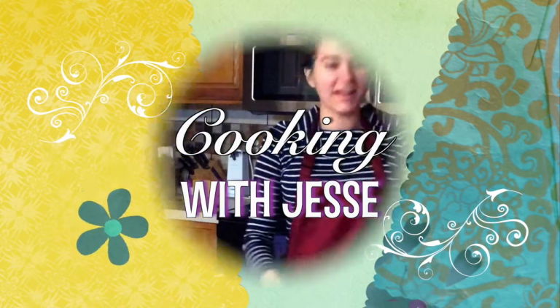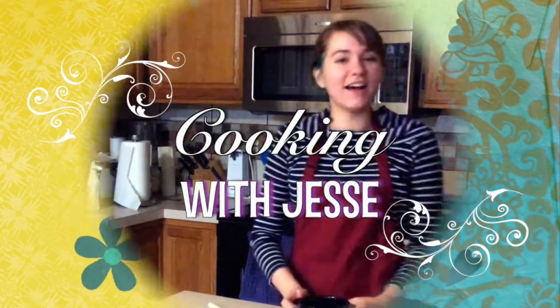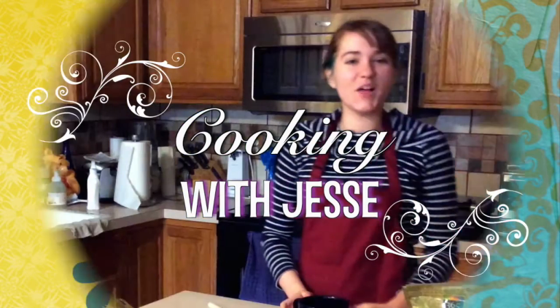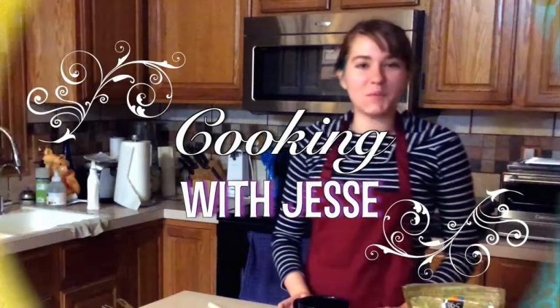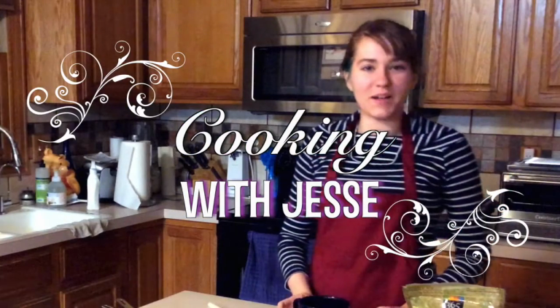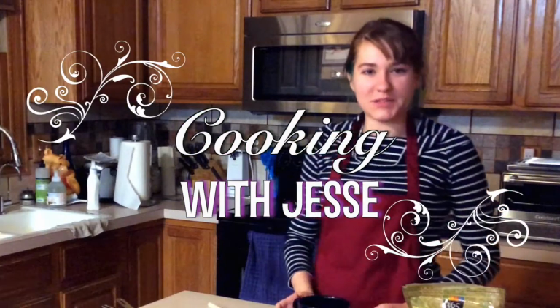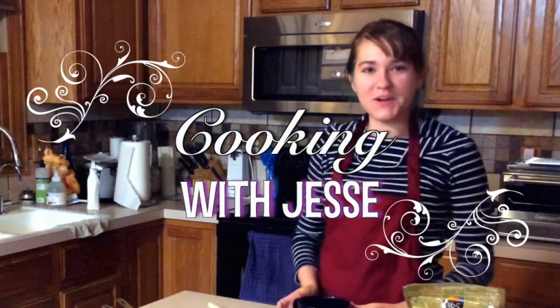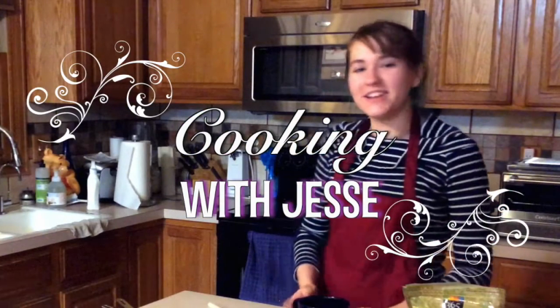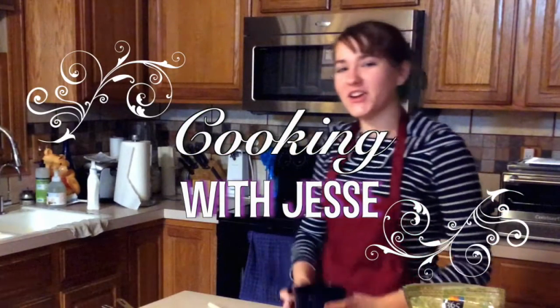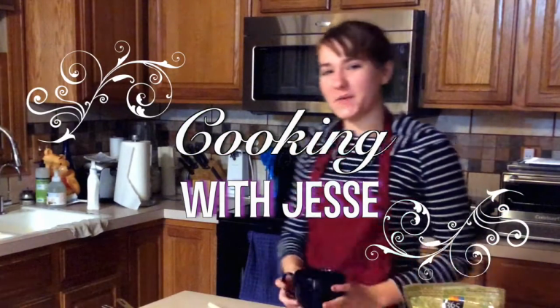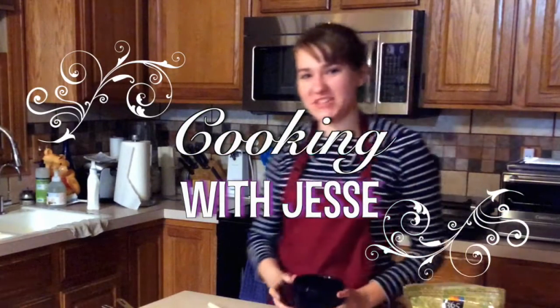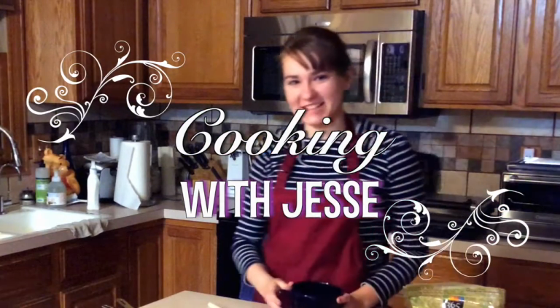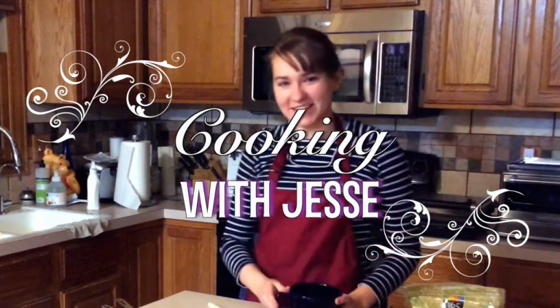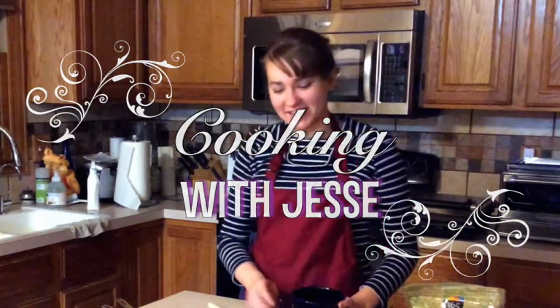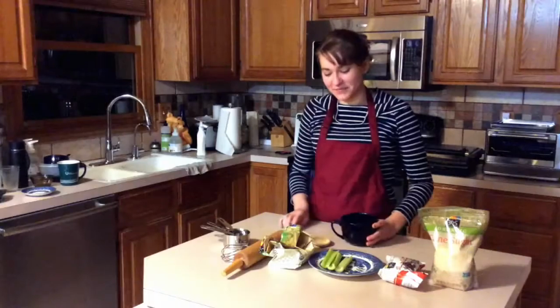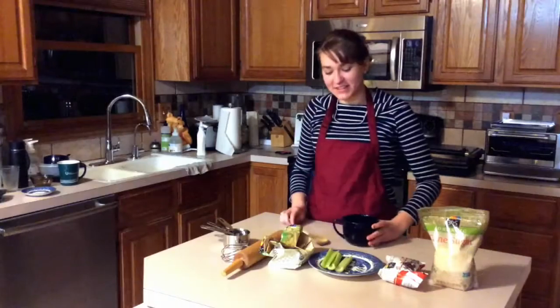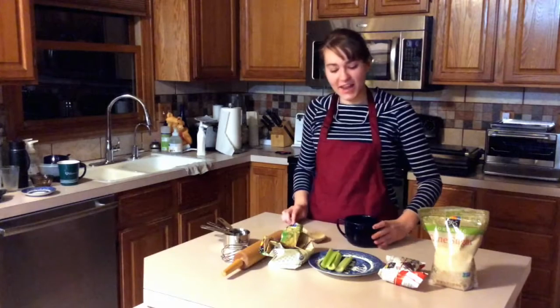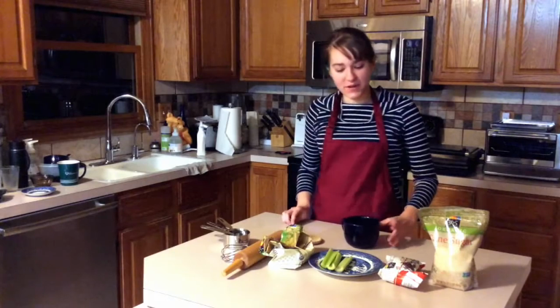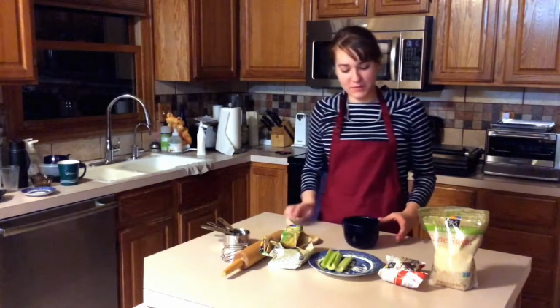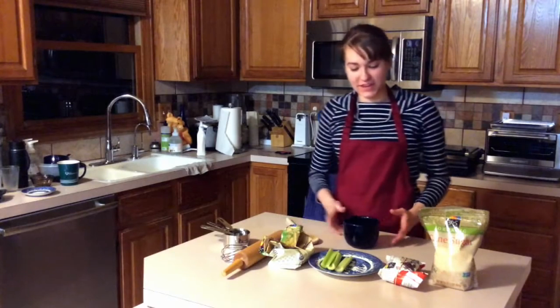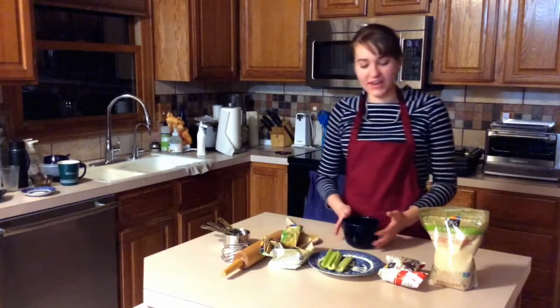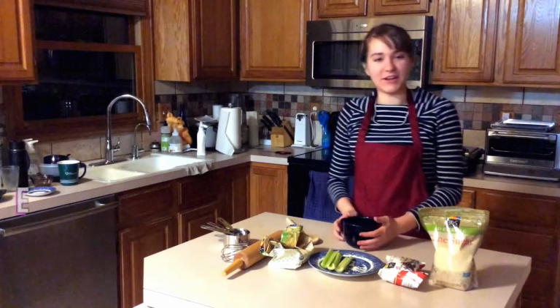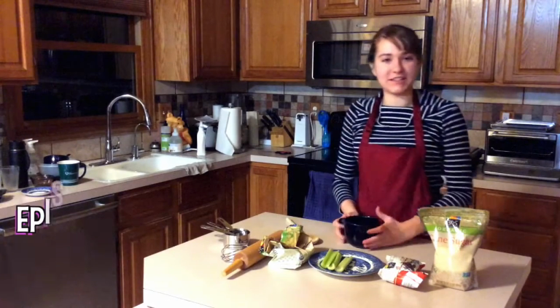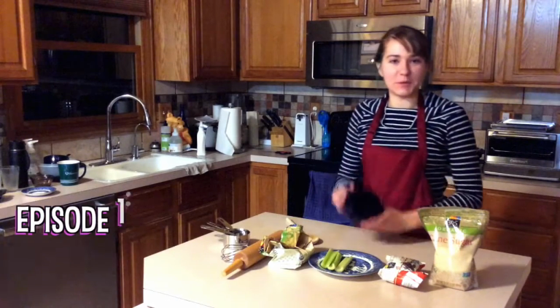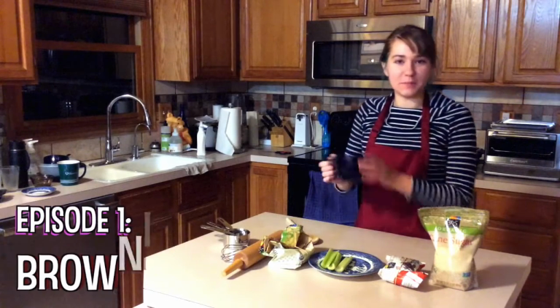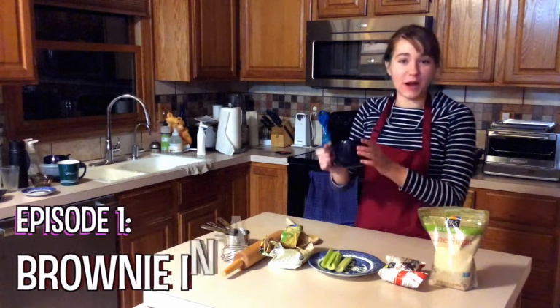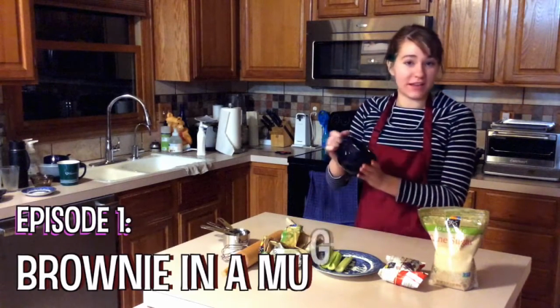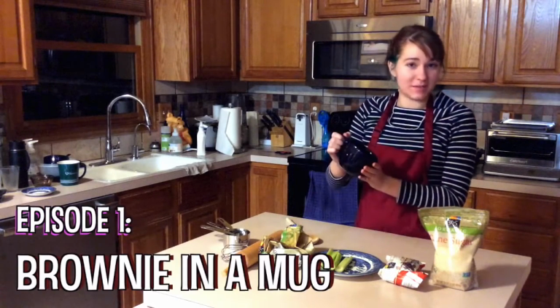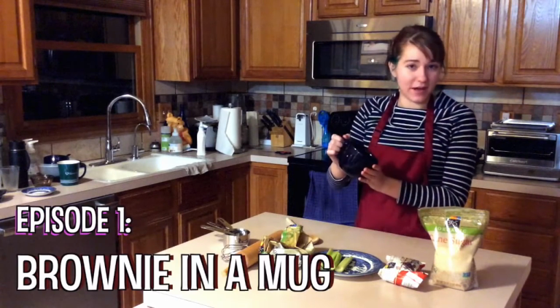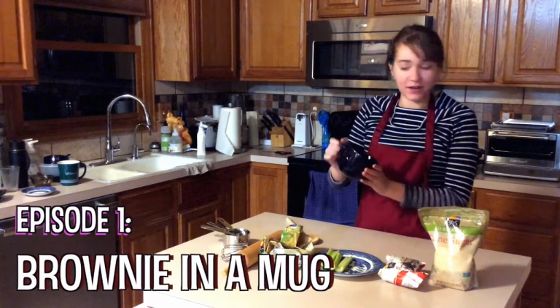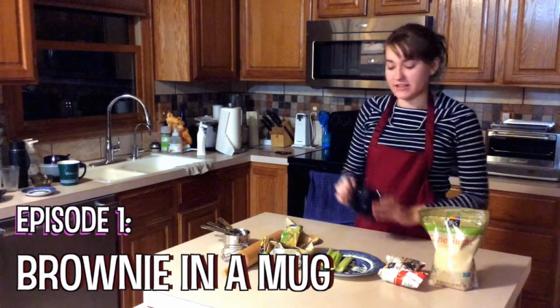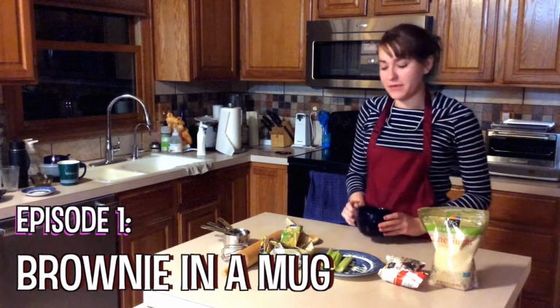Hello and welcome to Cooking with Jessie. Today we are making a very simple brownie in a mug recipe.